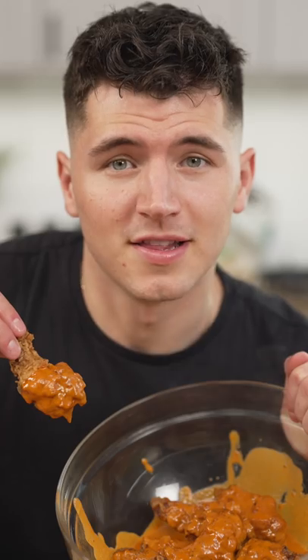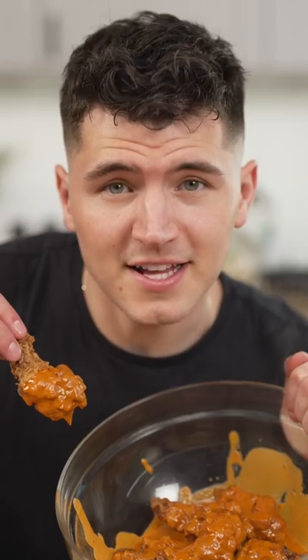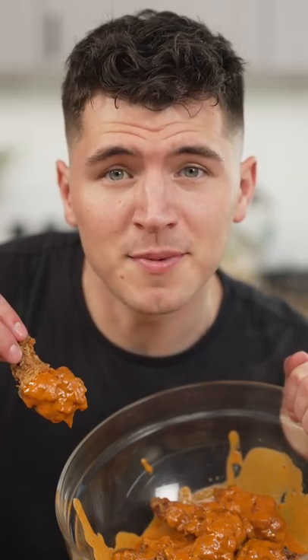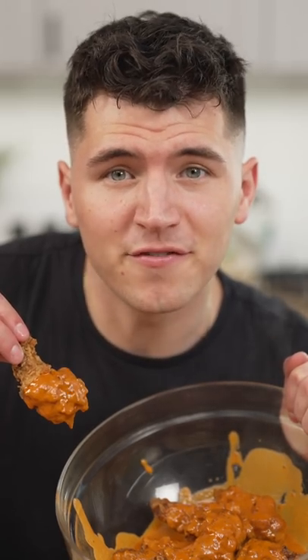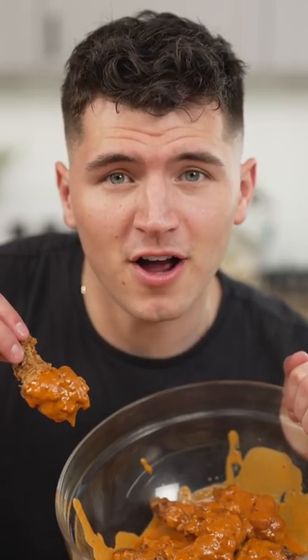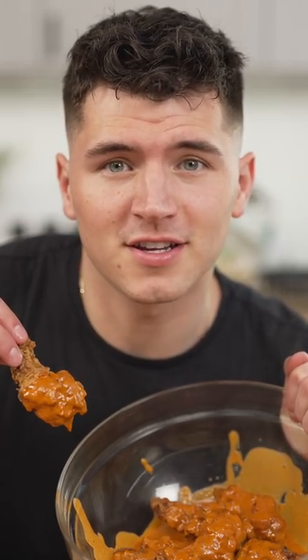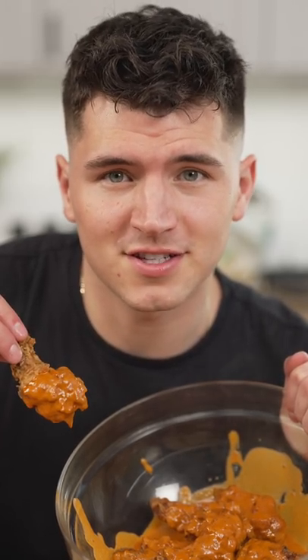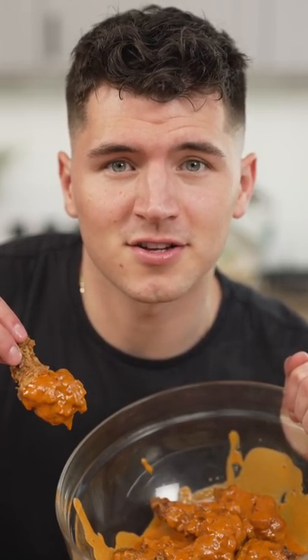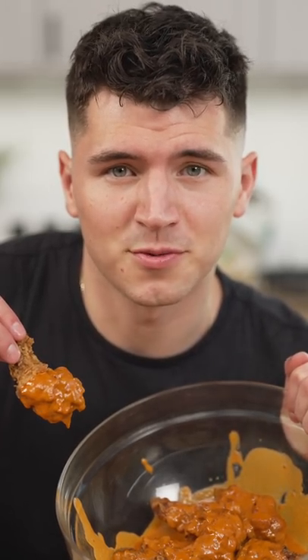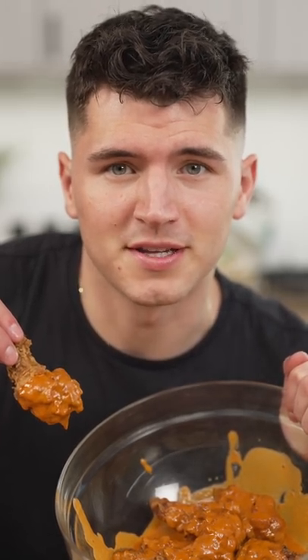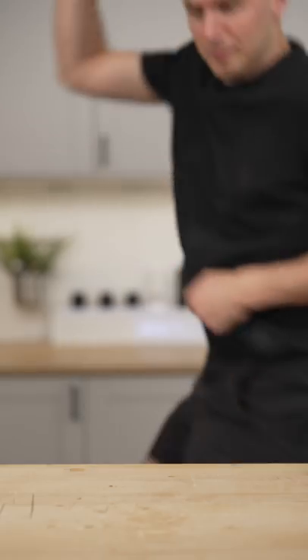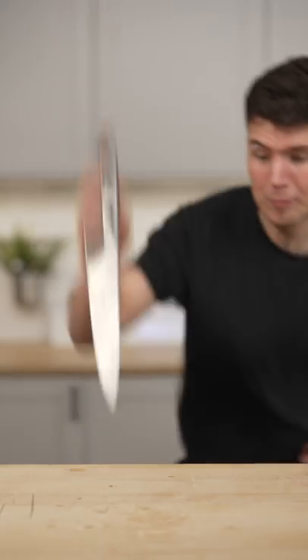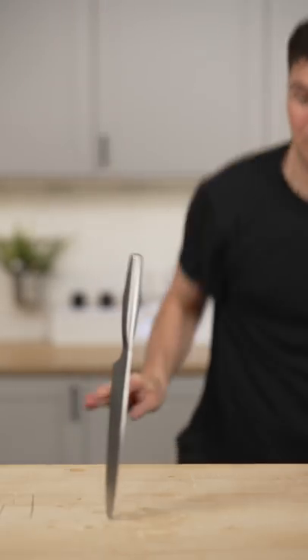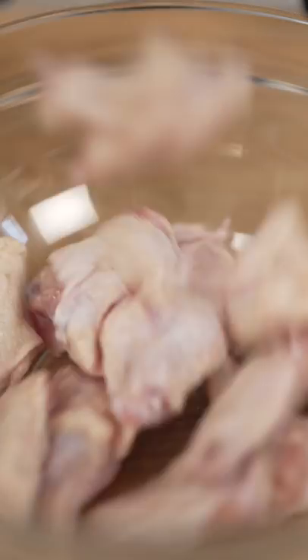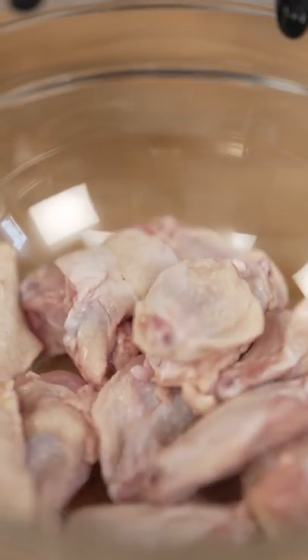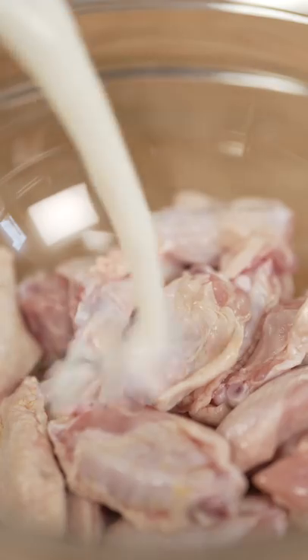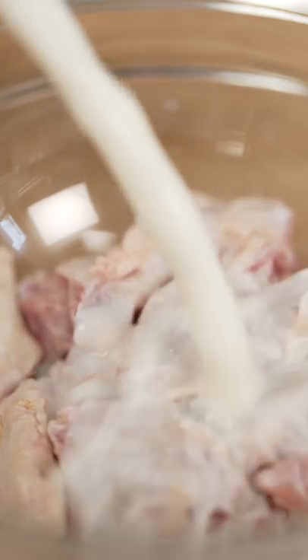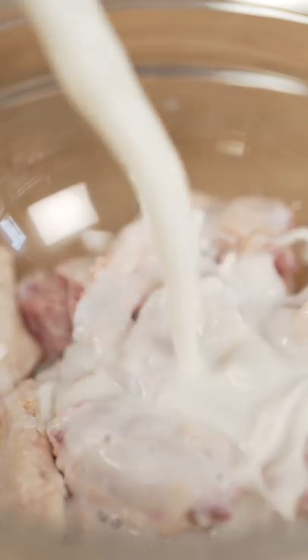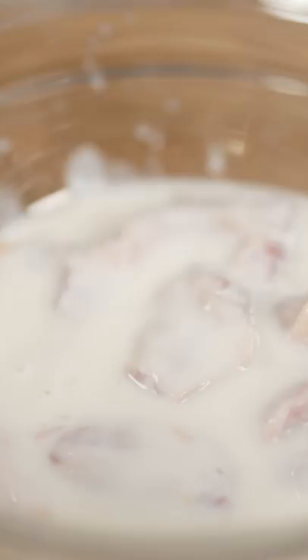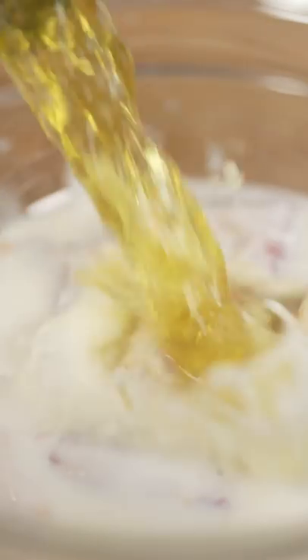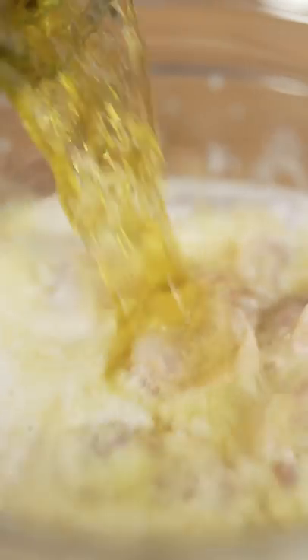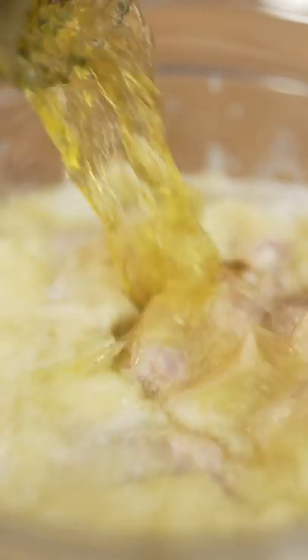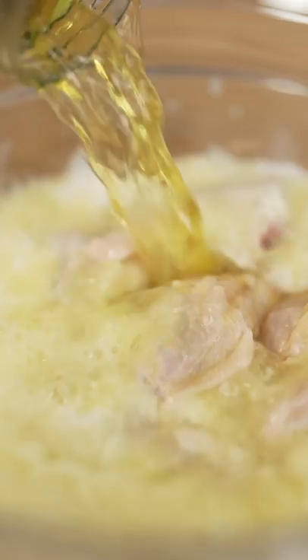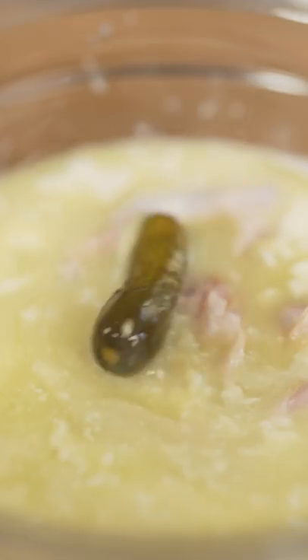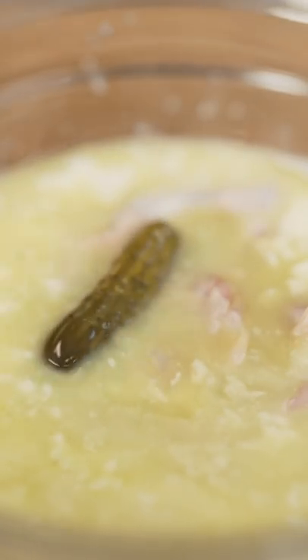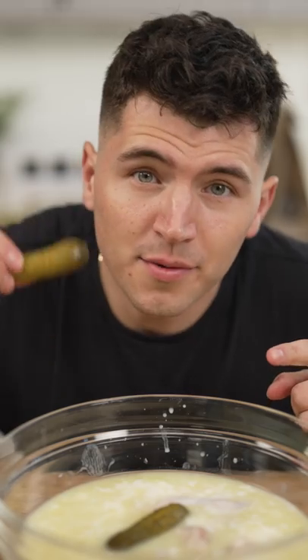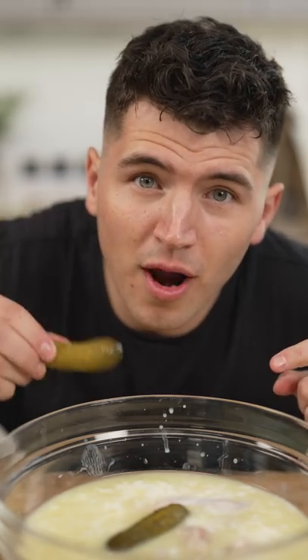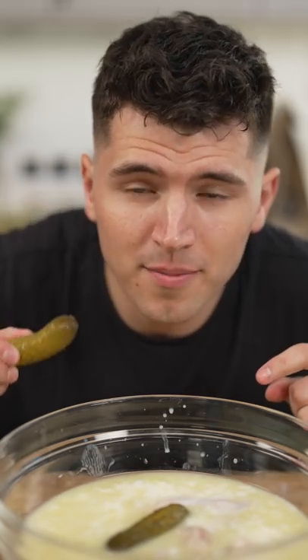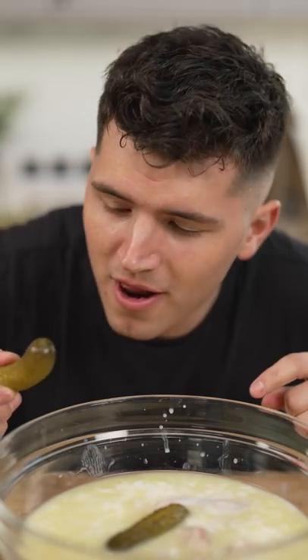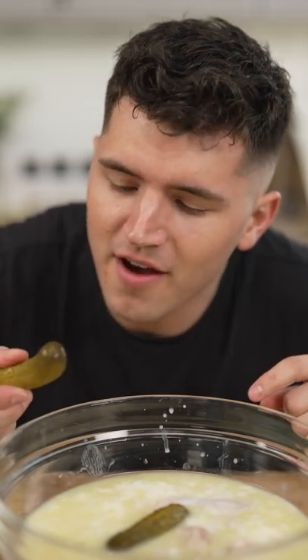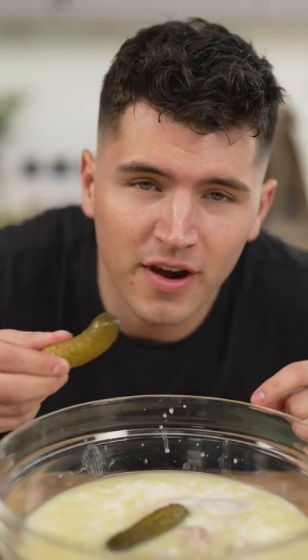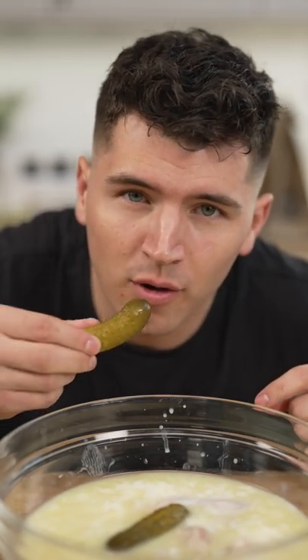Let's make vodka sauce wings. Wings, buttermilk, and pickle juice. Let them brine about half an hour.